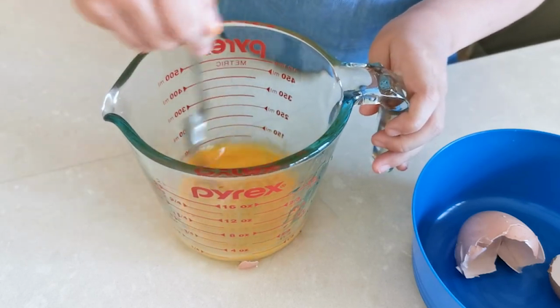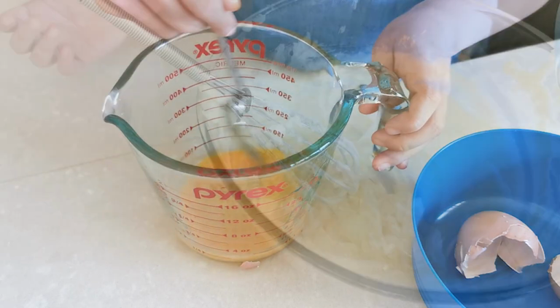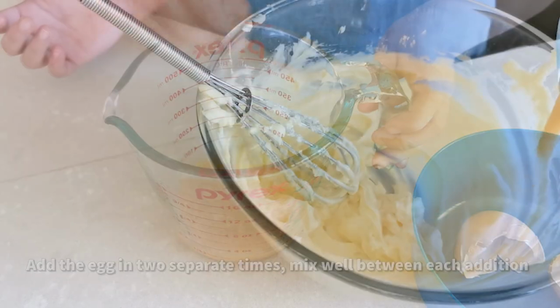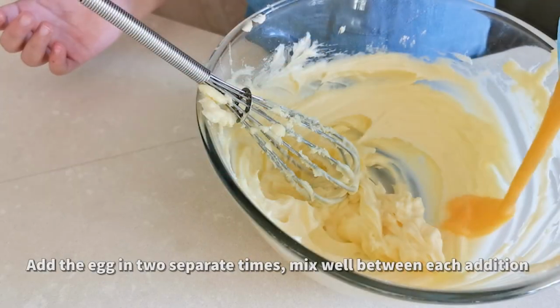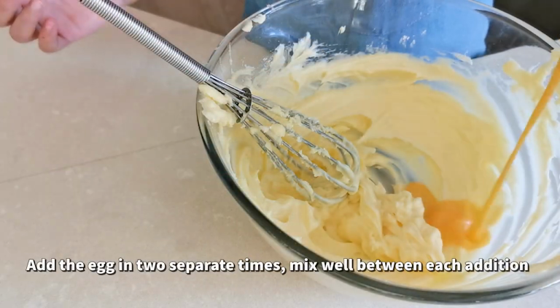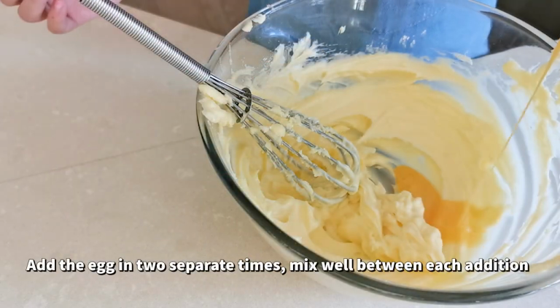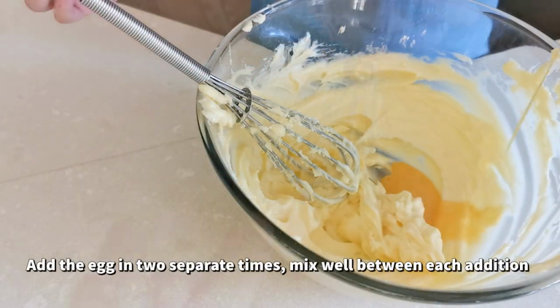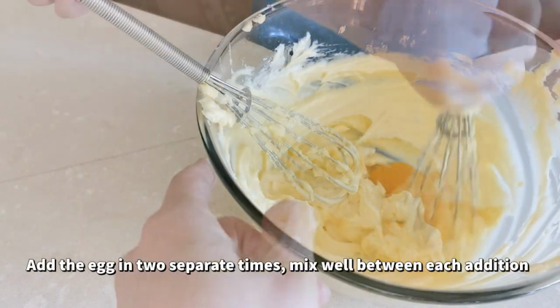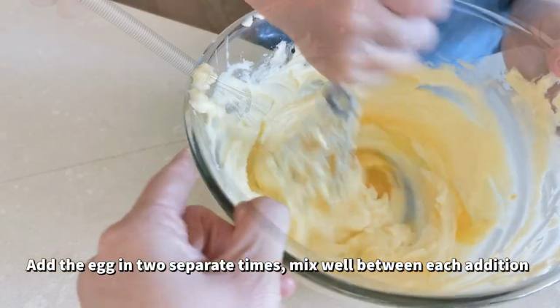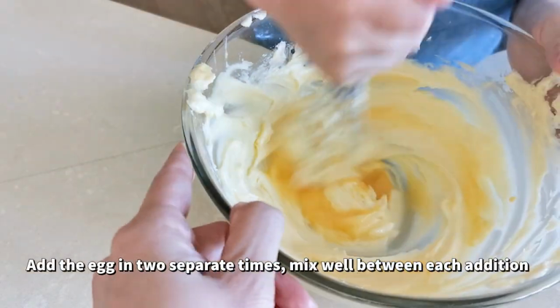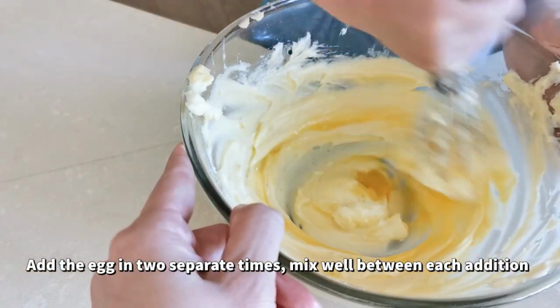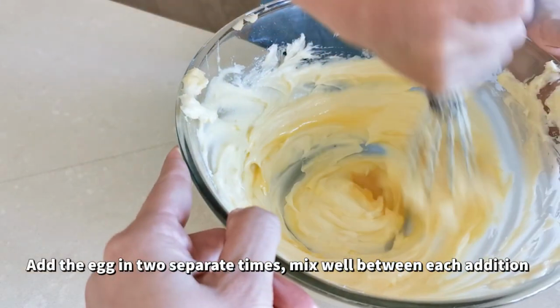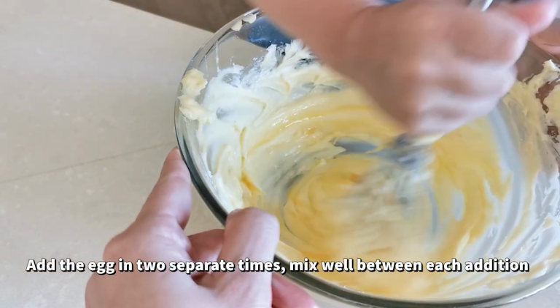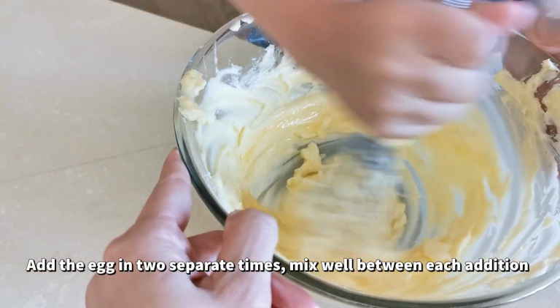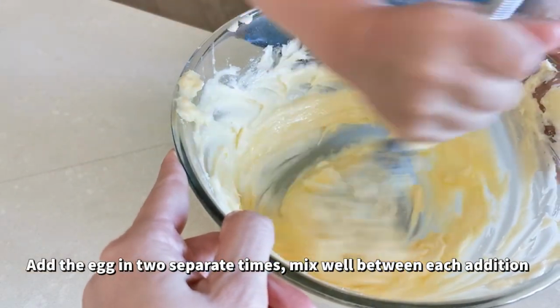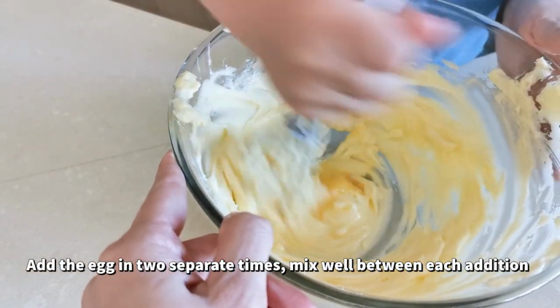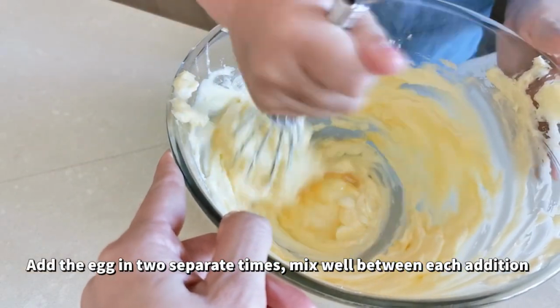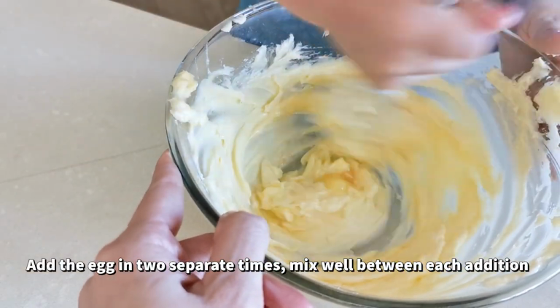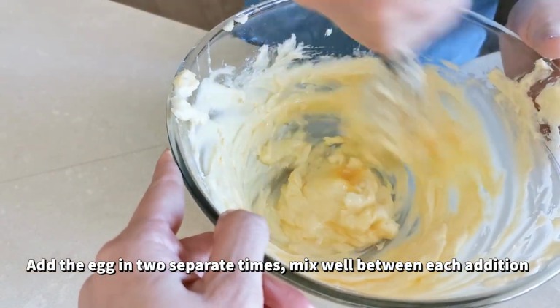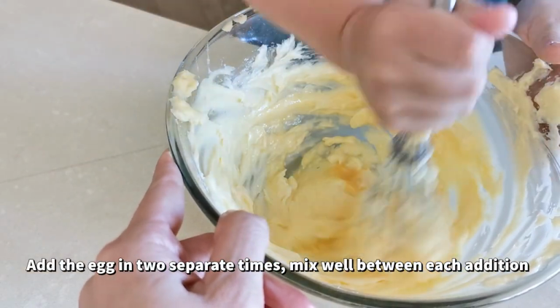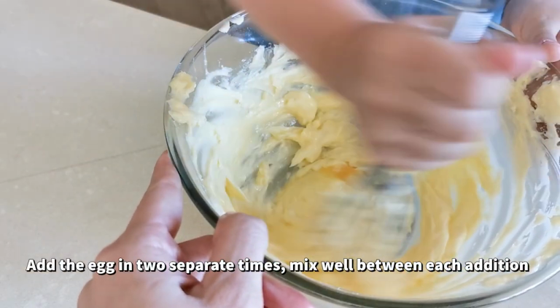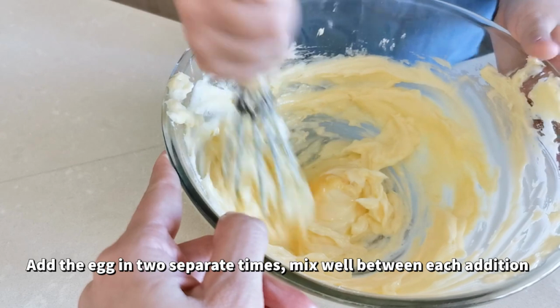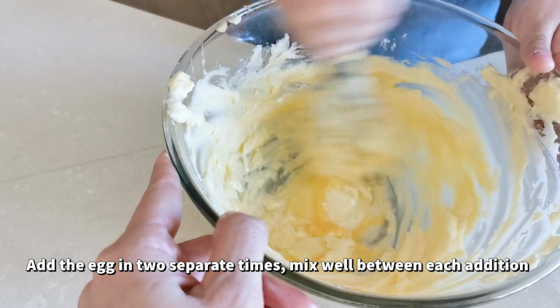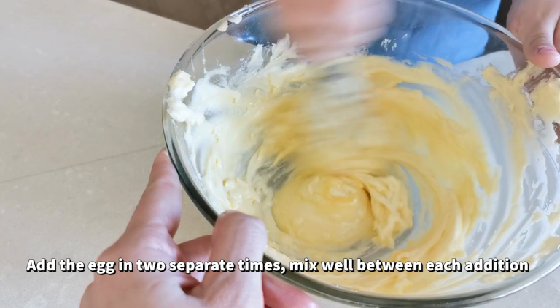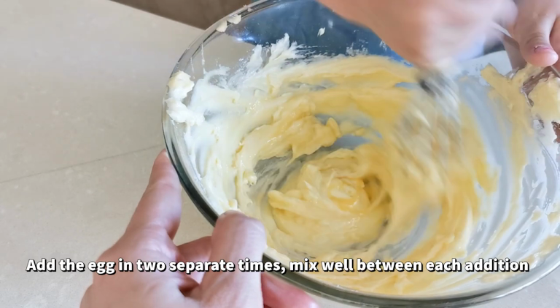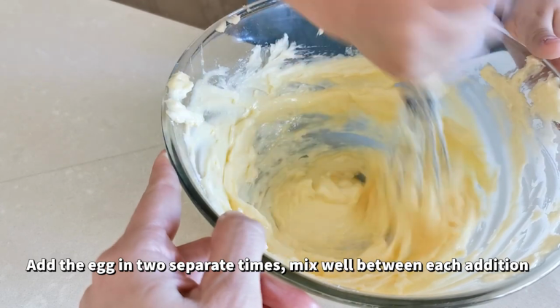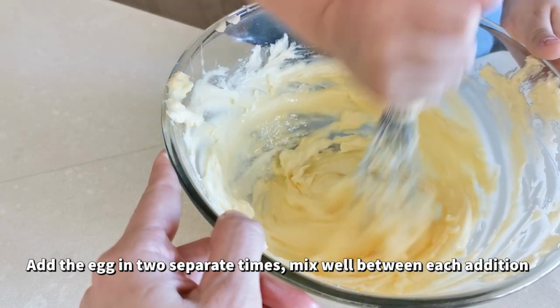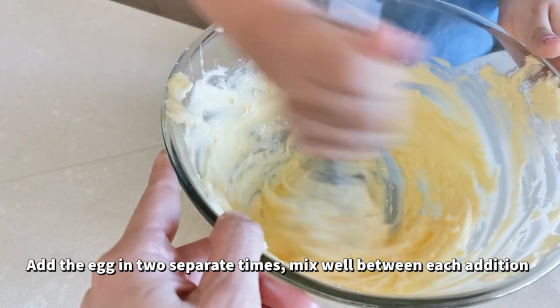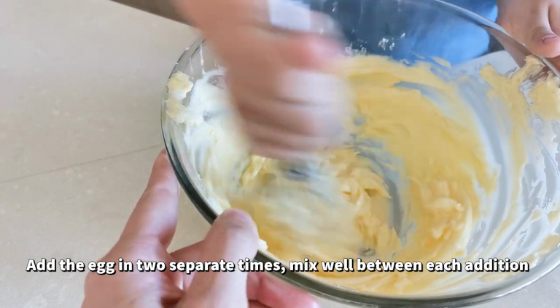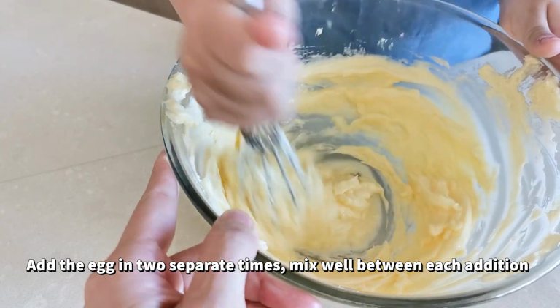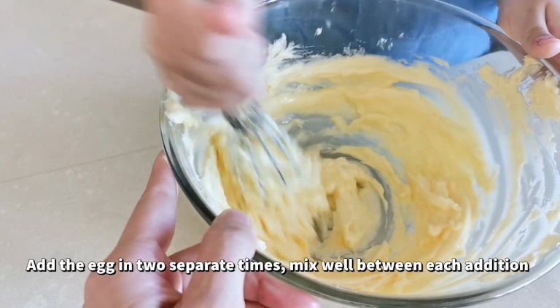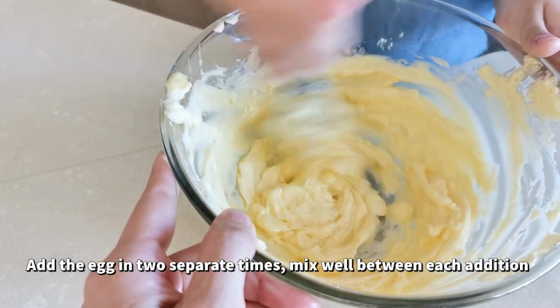Add in one egg in two separate additions. Mix until smooth for each addition.